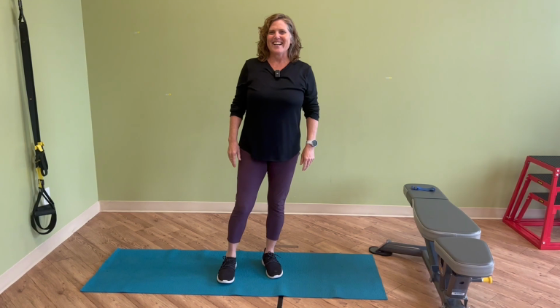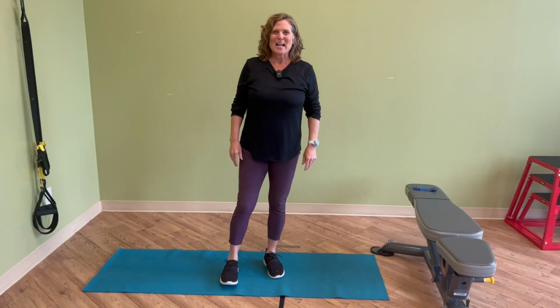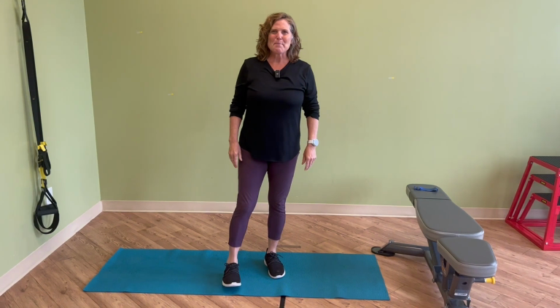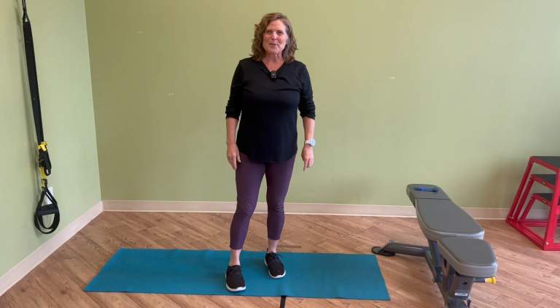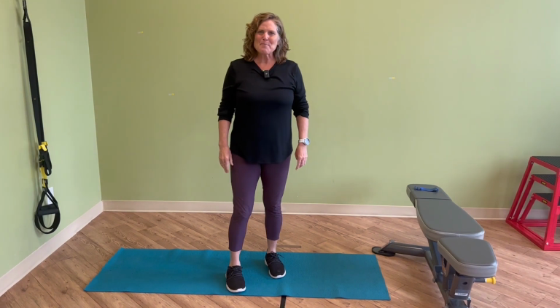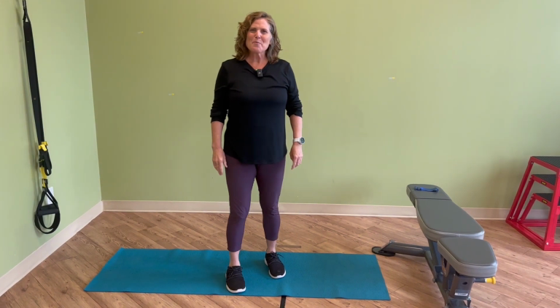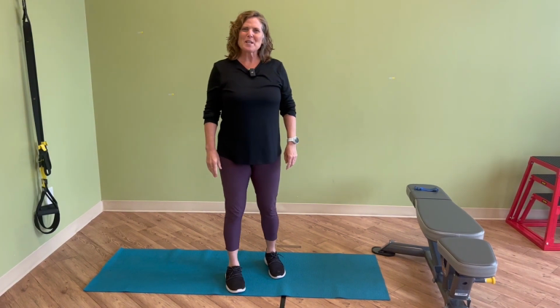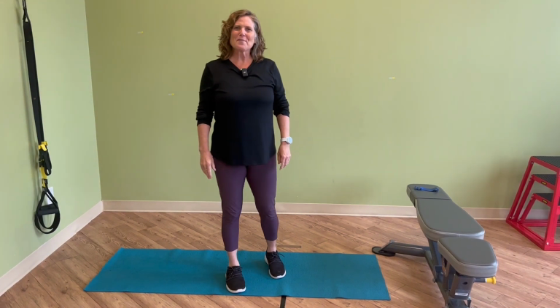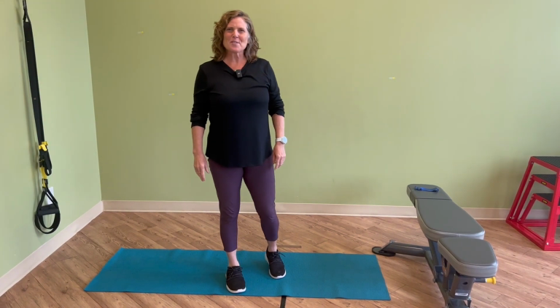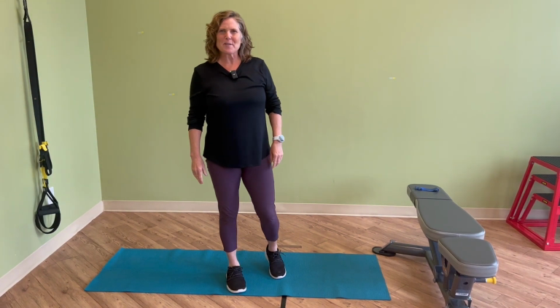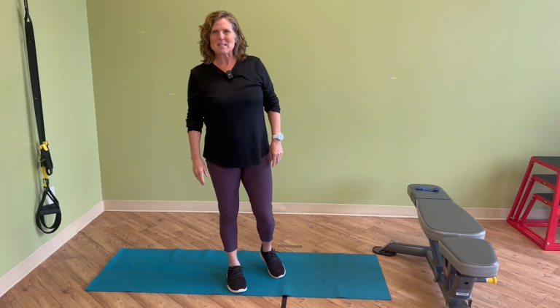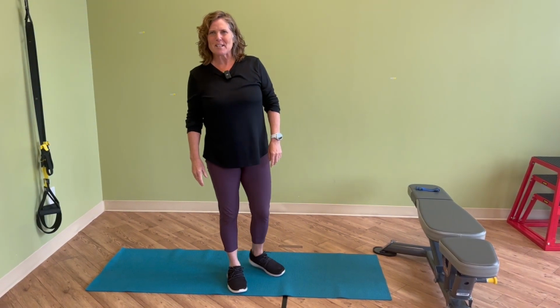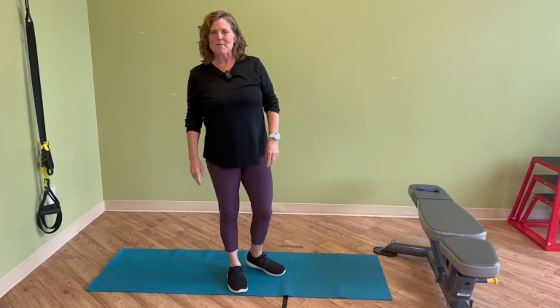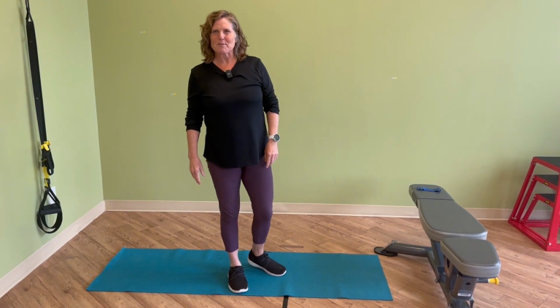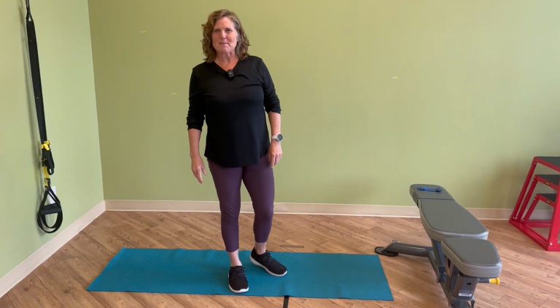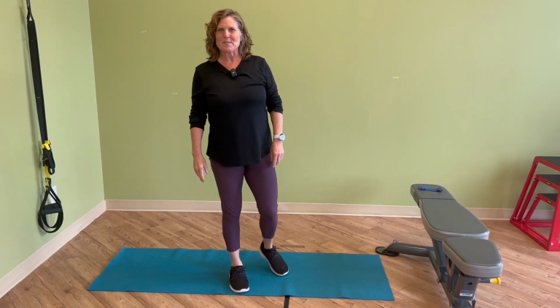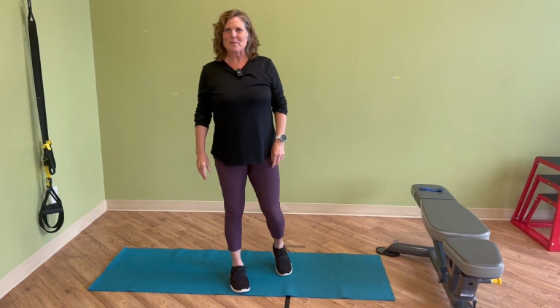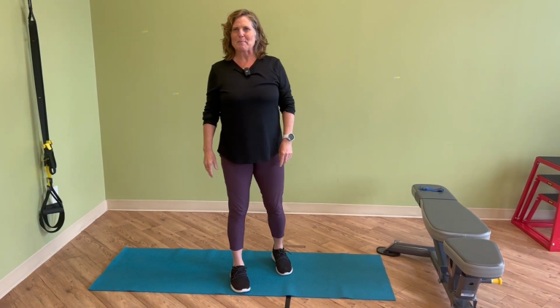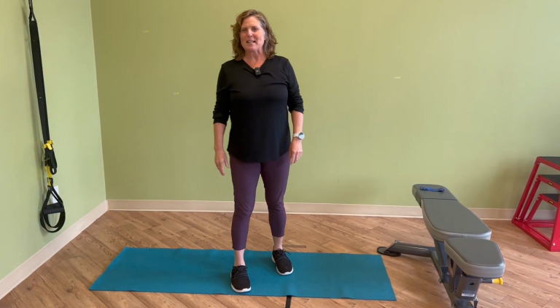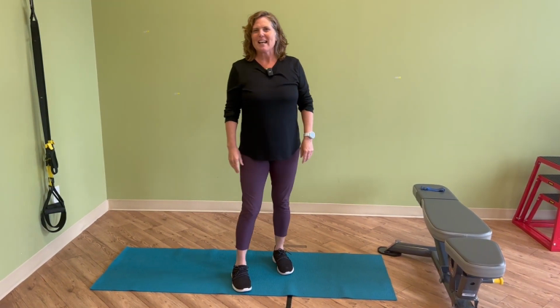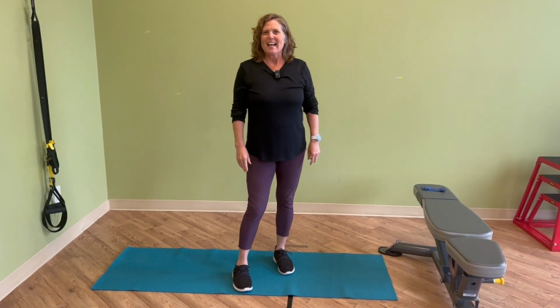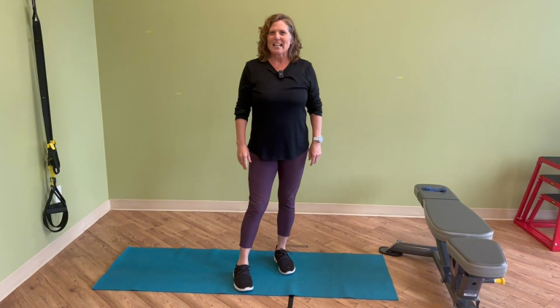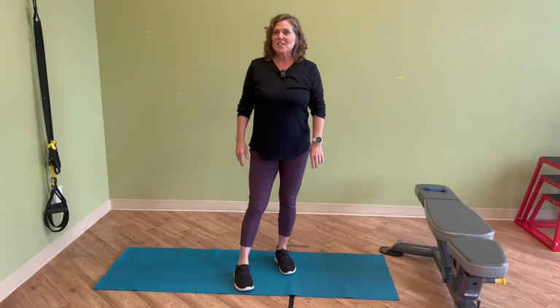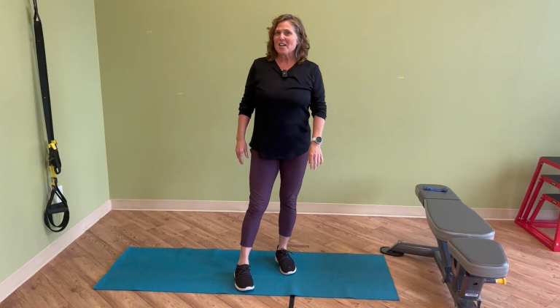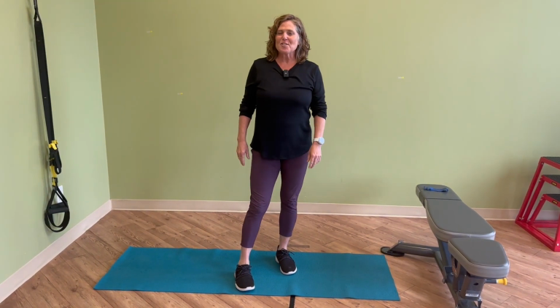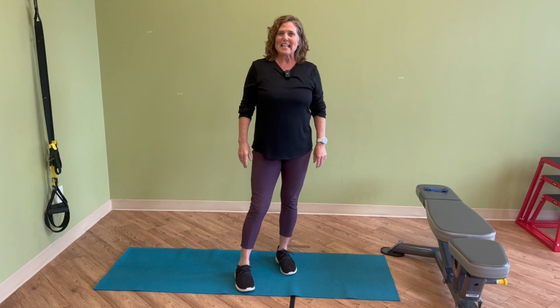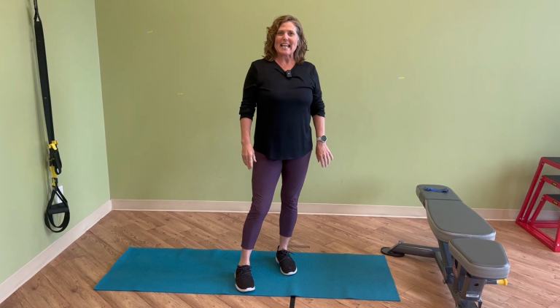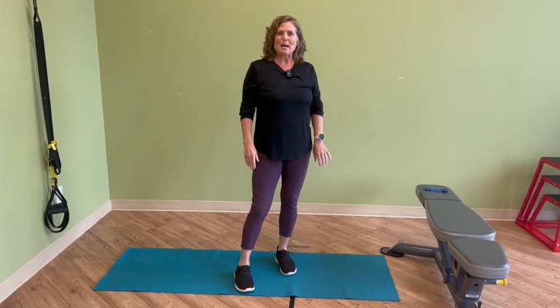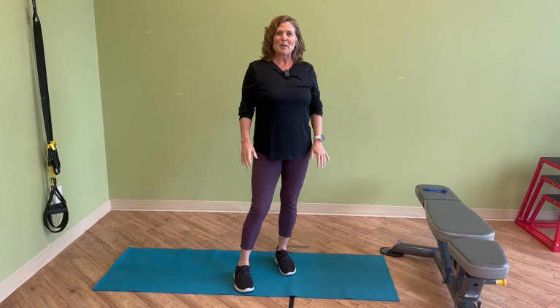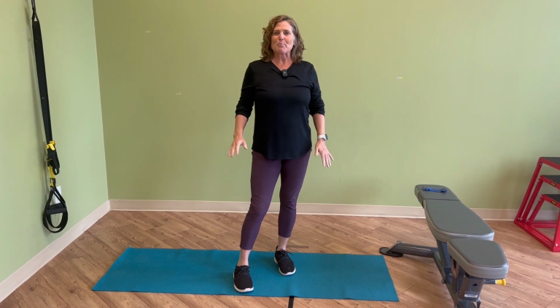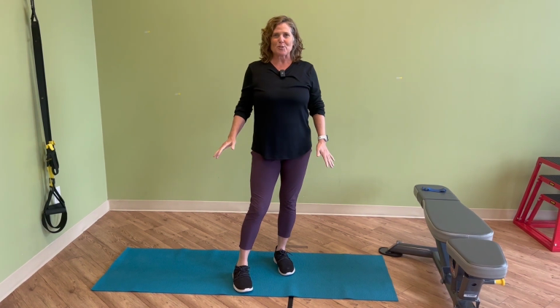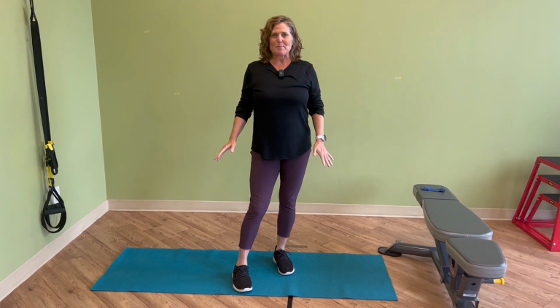Hi, I'm Miriam, one of the physiotherapists here at Fit for Life Physiotherapy, and I'm going to talk to you today about push-ups.